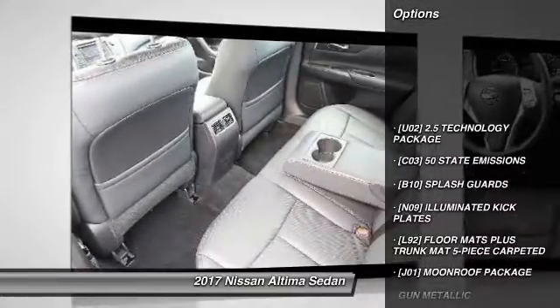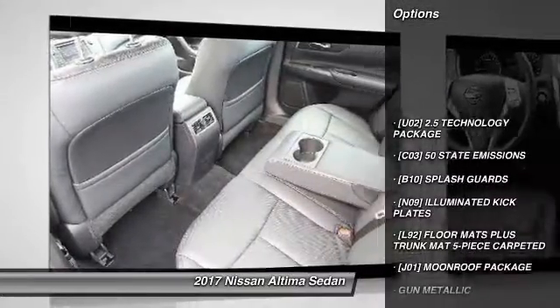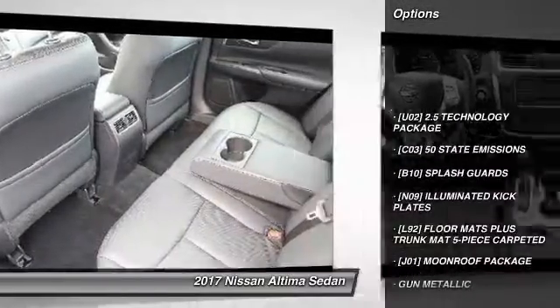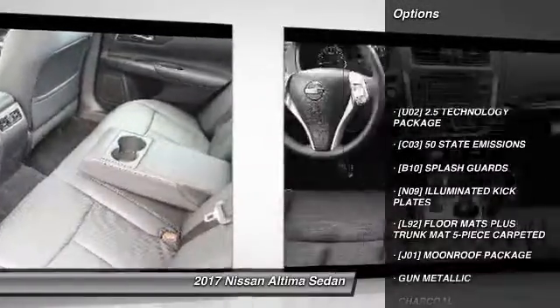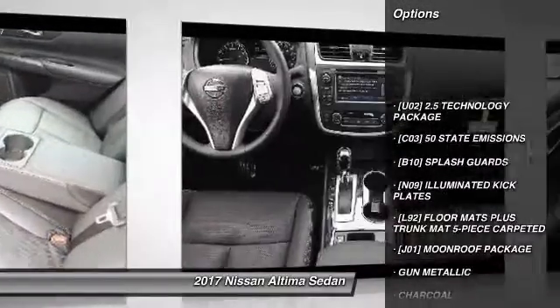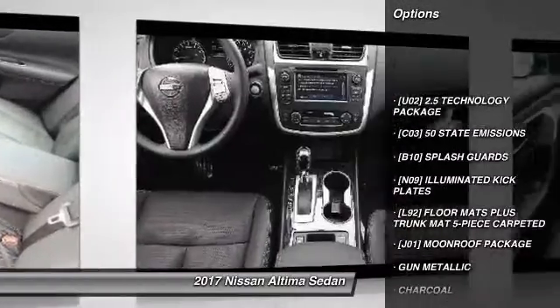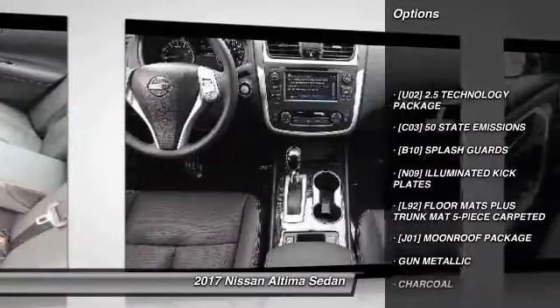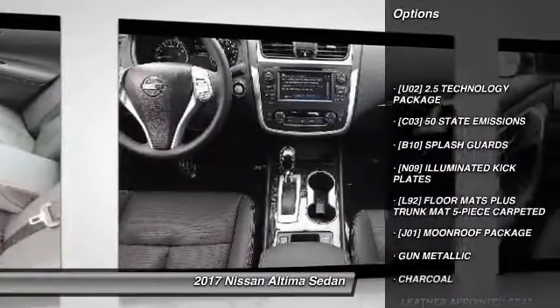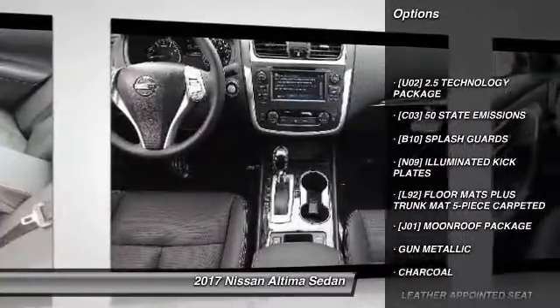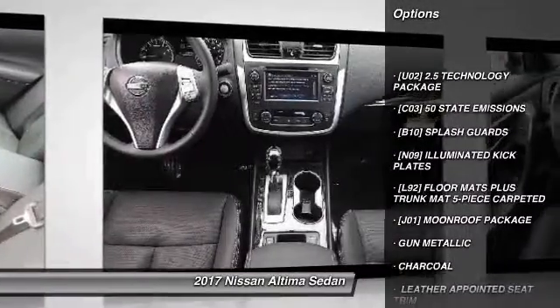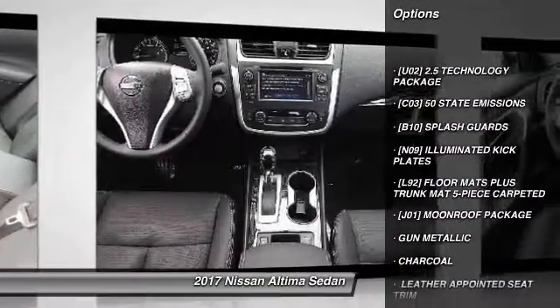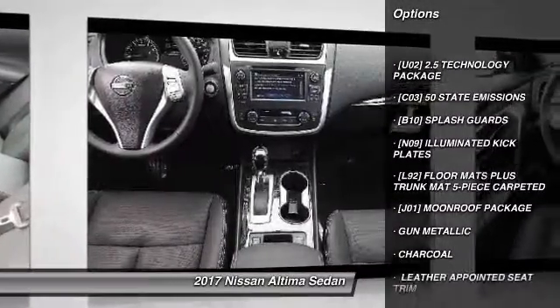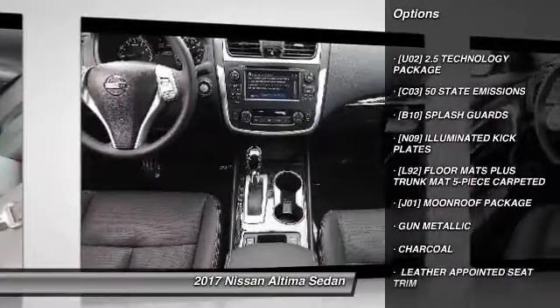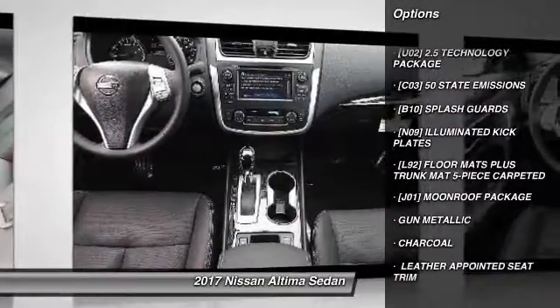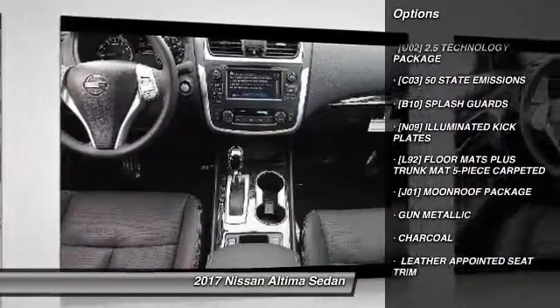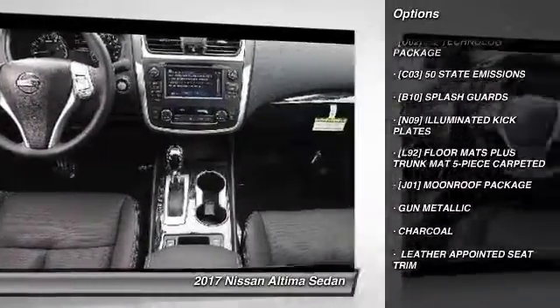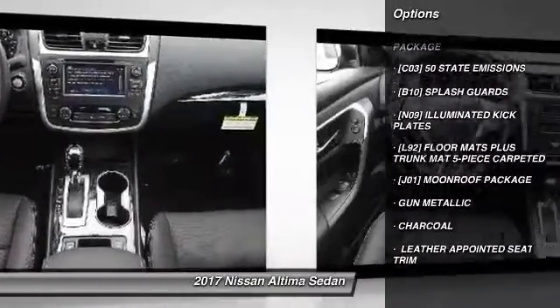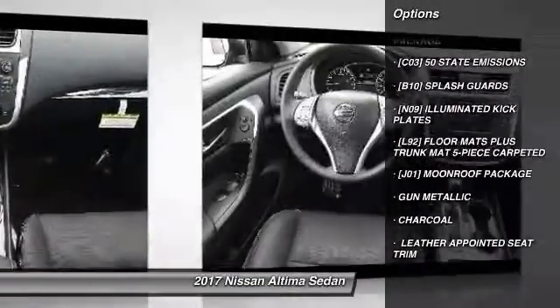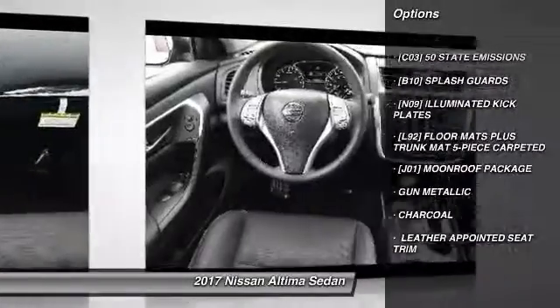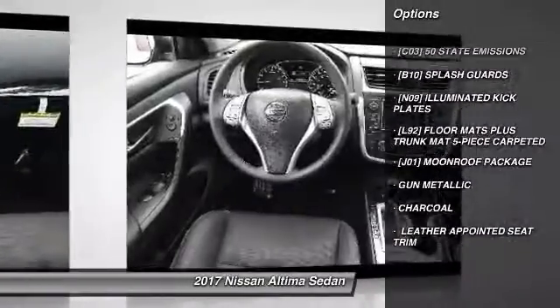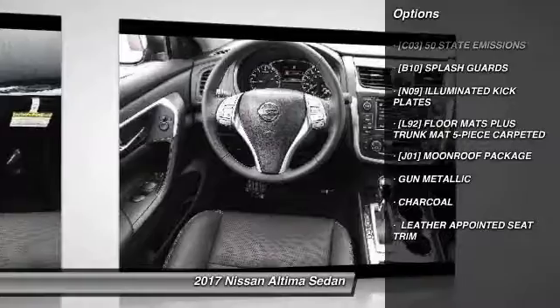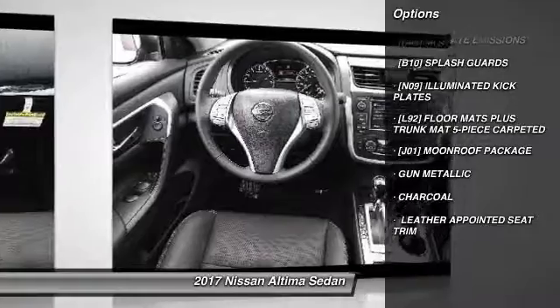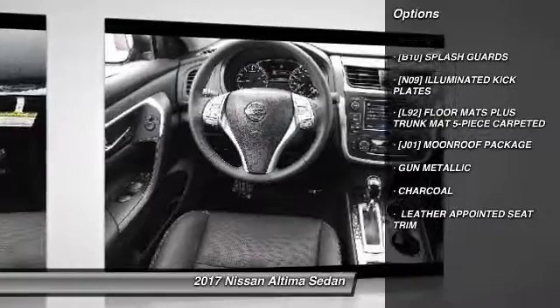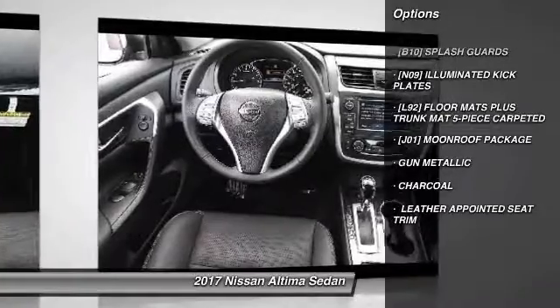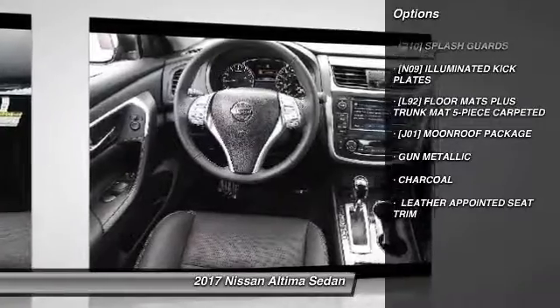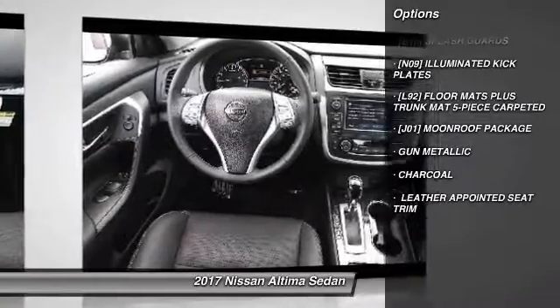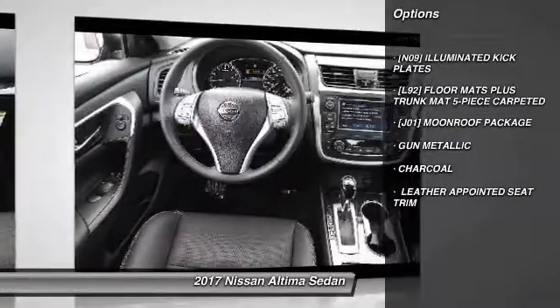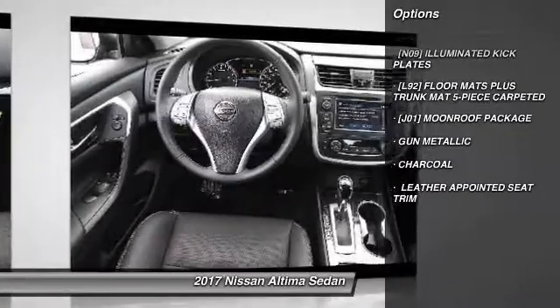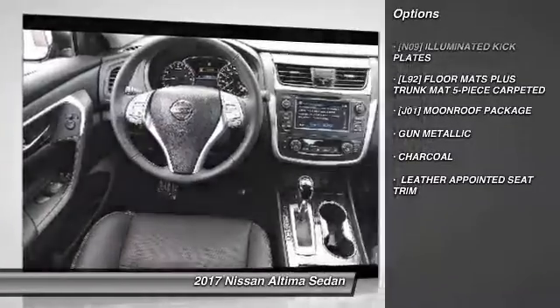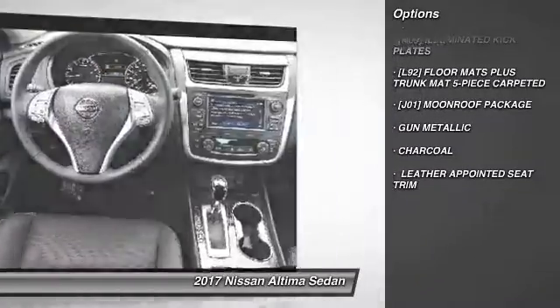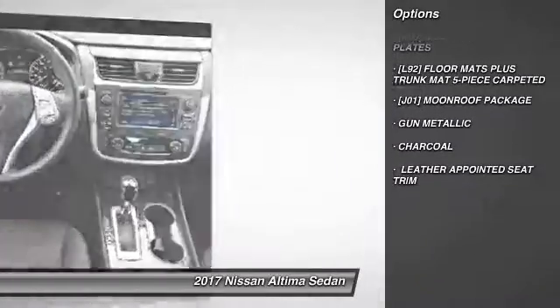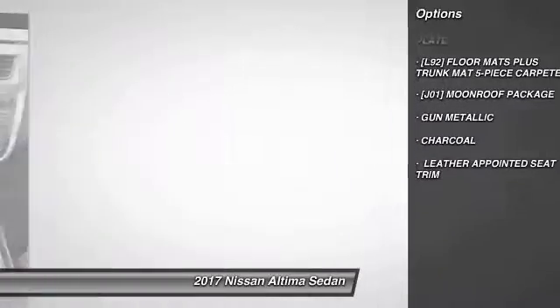Front and rear splash guards. This beauty will even make your house keys jealous. Drive it today.